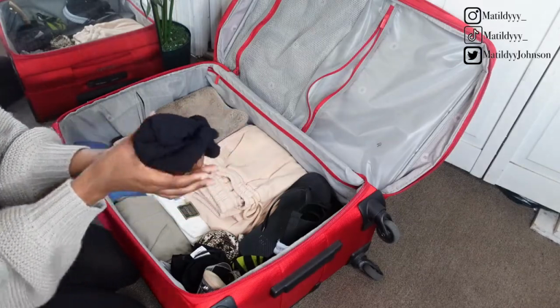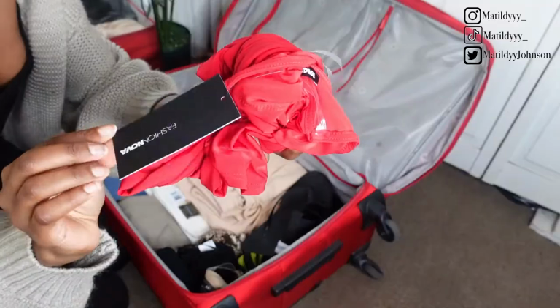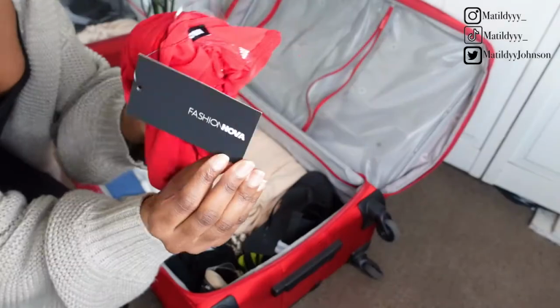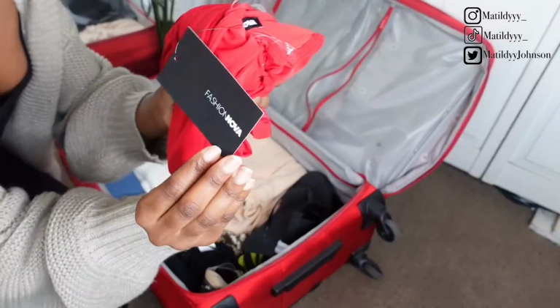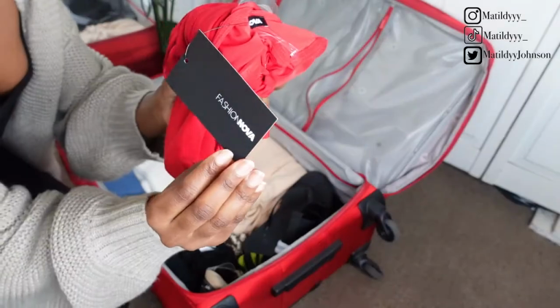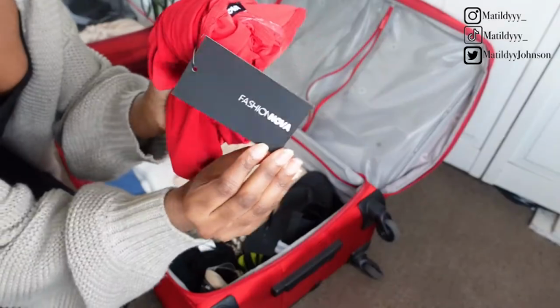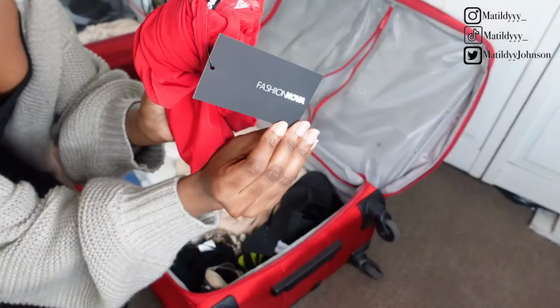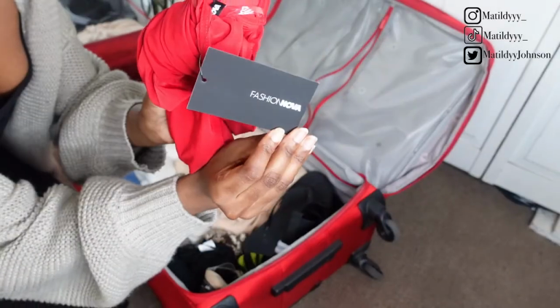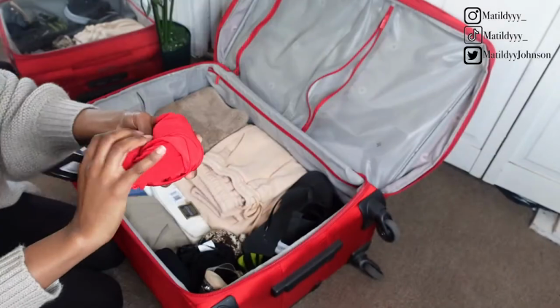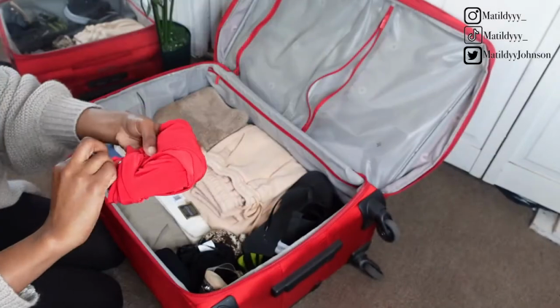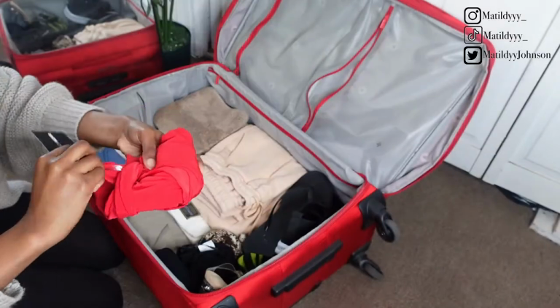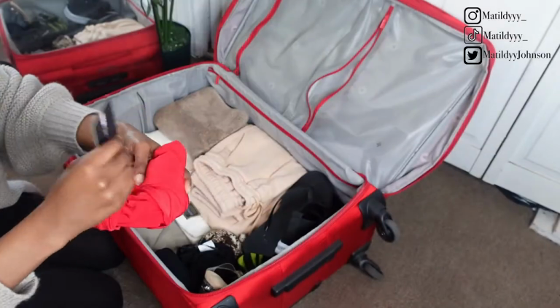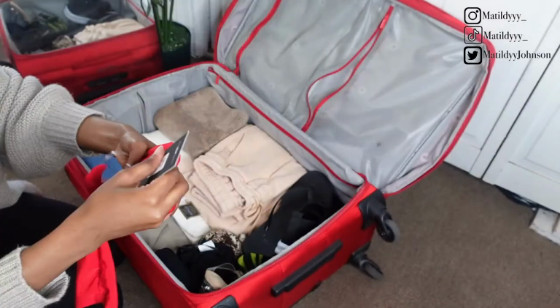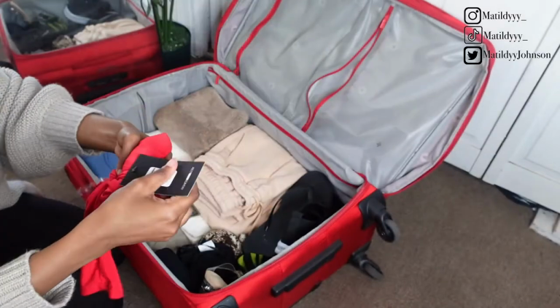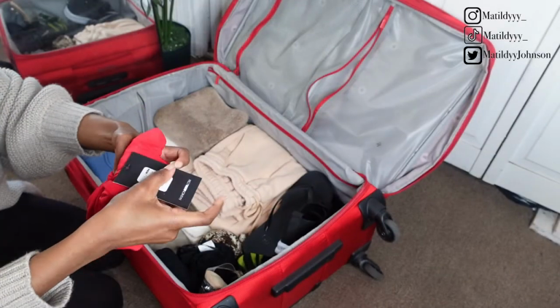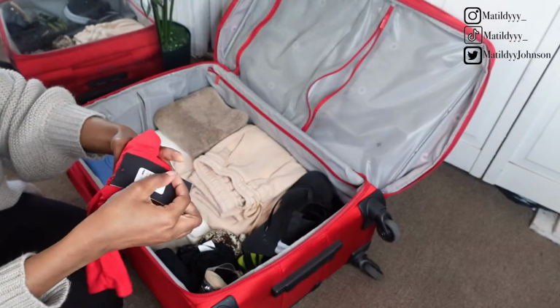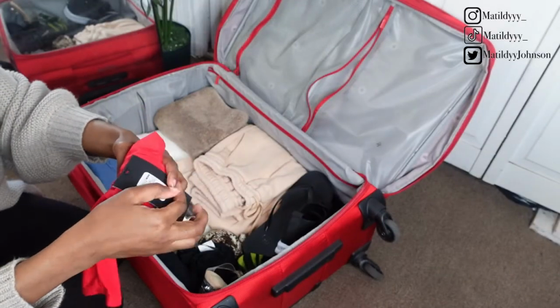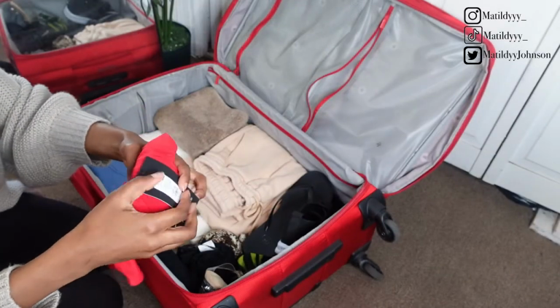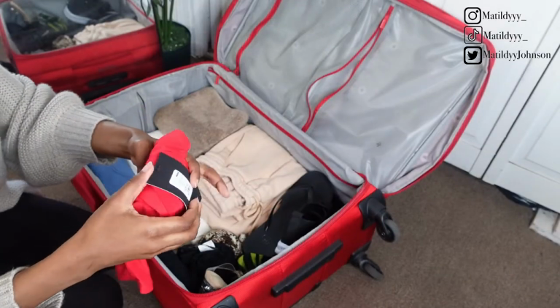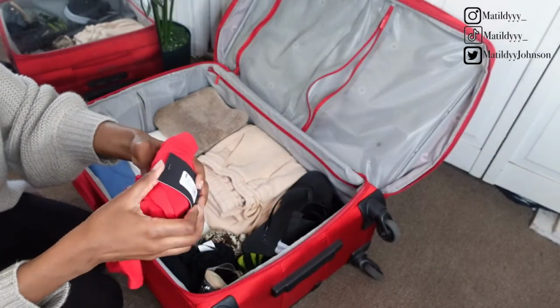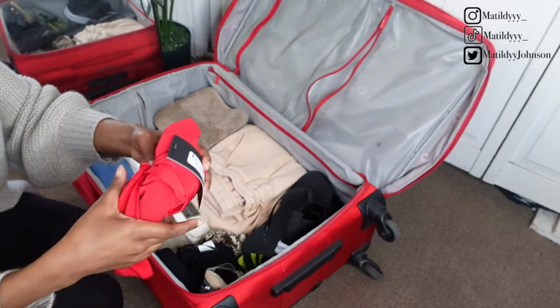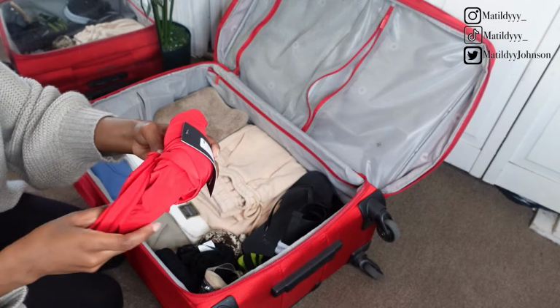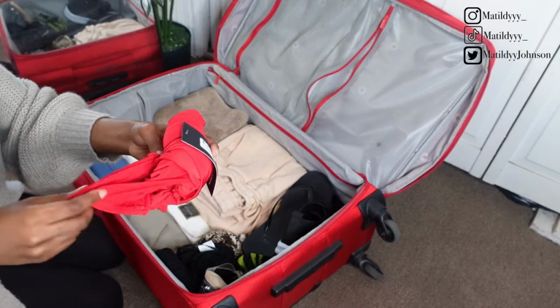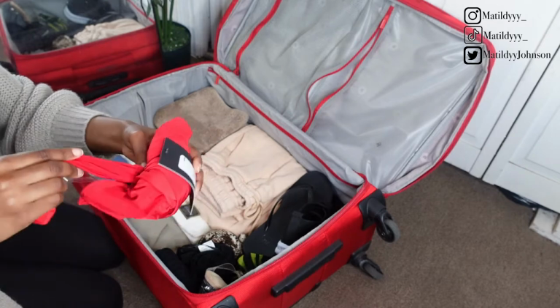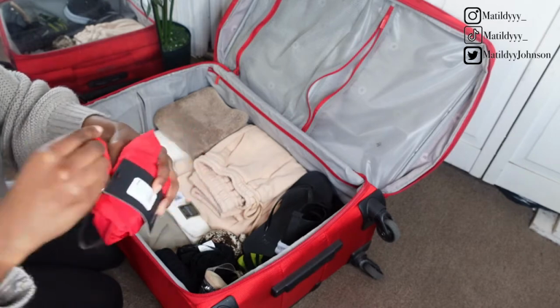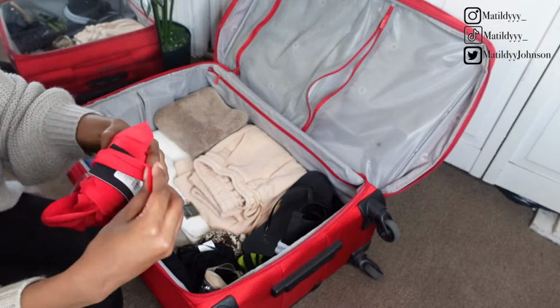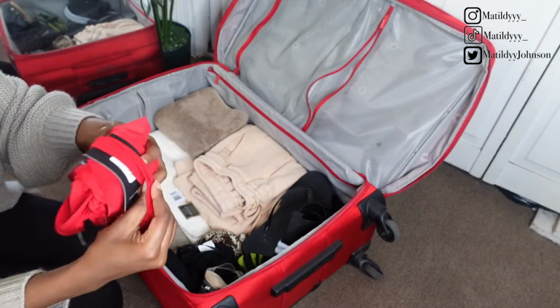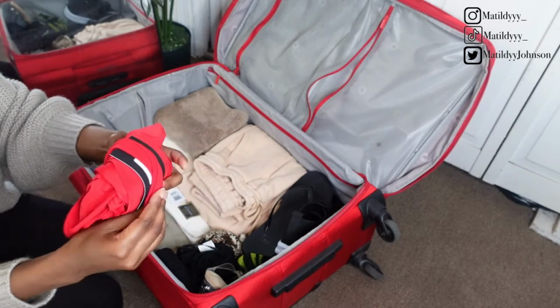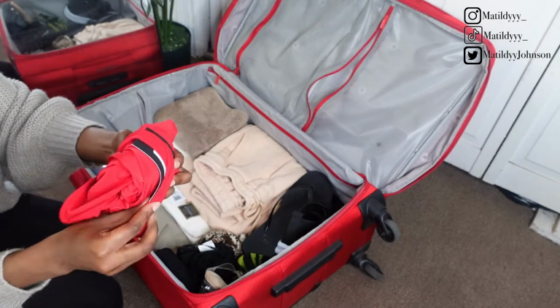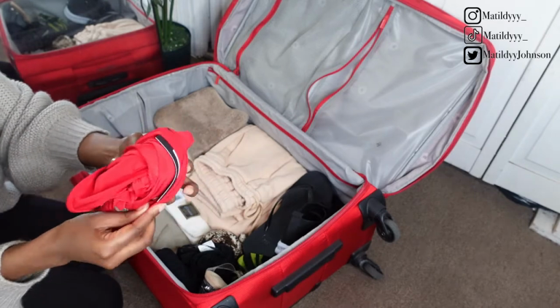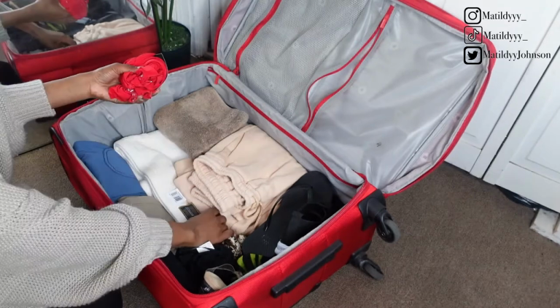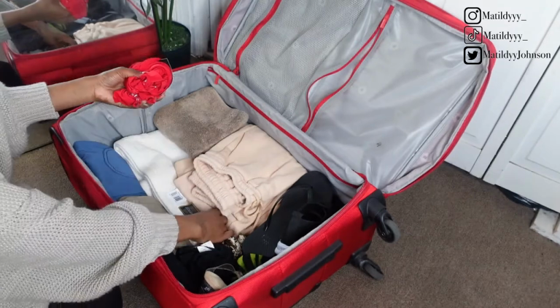Now for the dresses — you guys know I'm going to turn them for the one time, but I also like to roll these up as so.